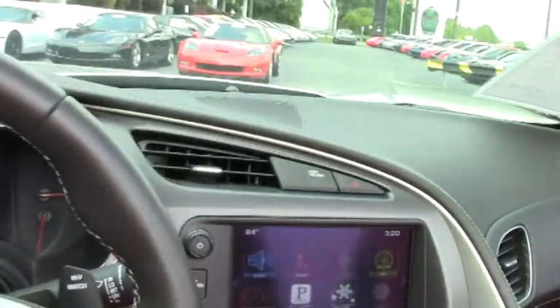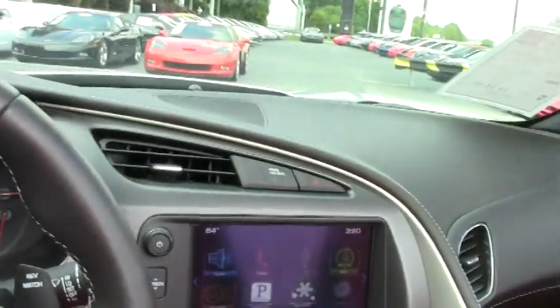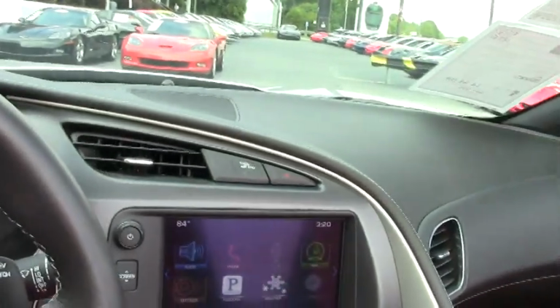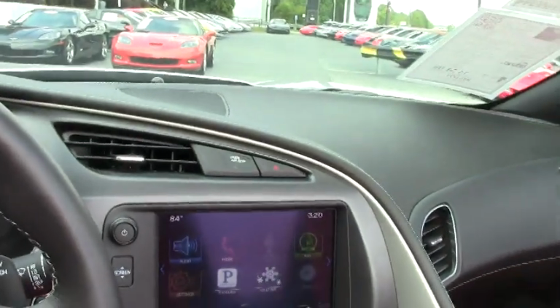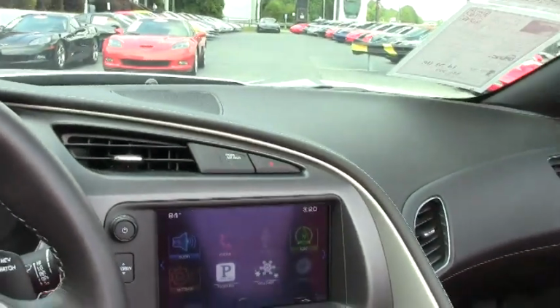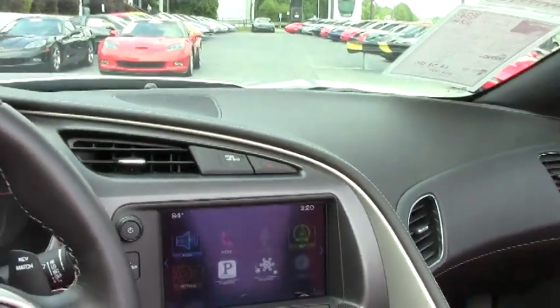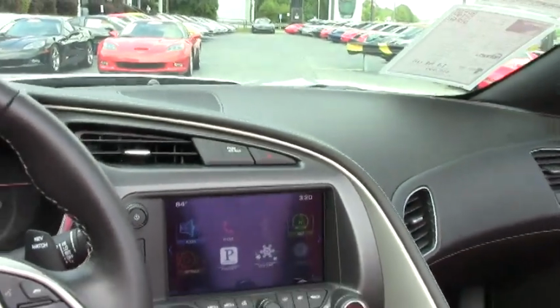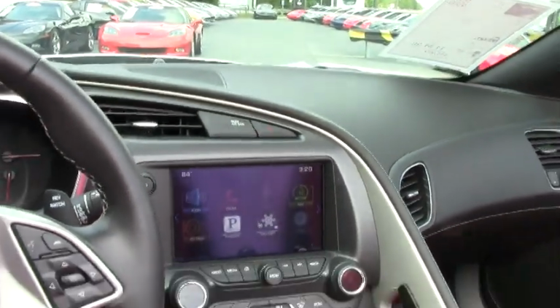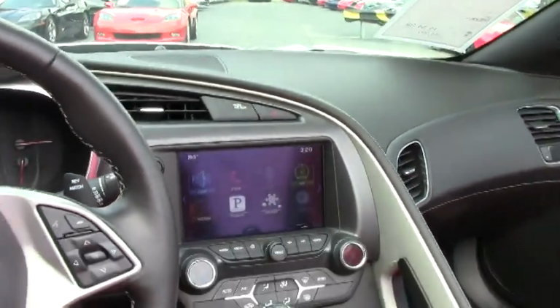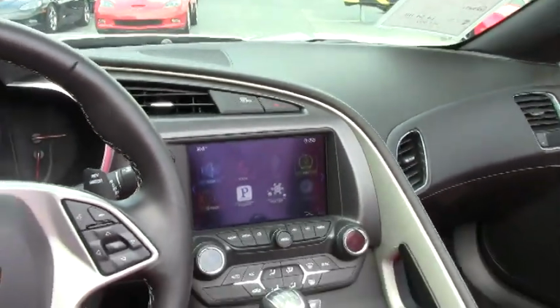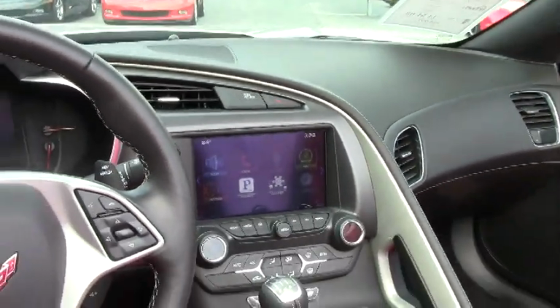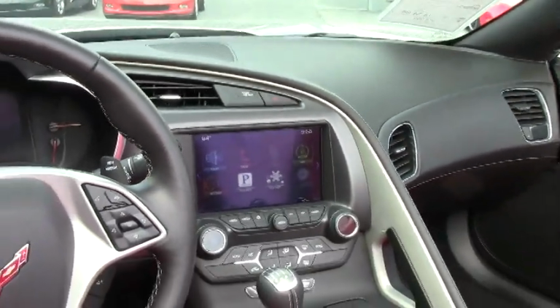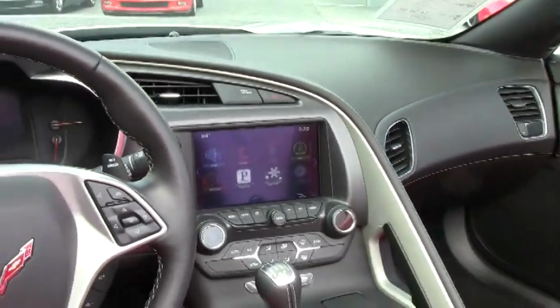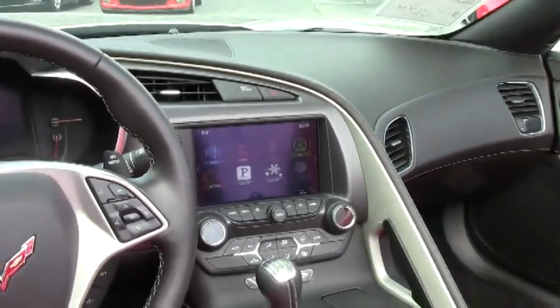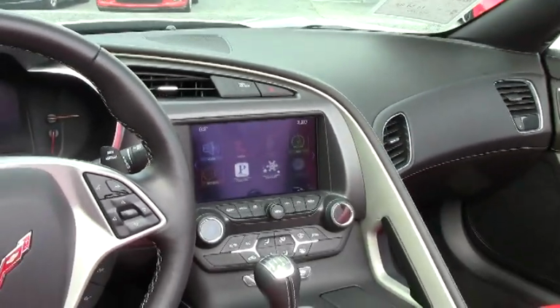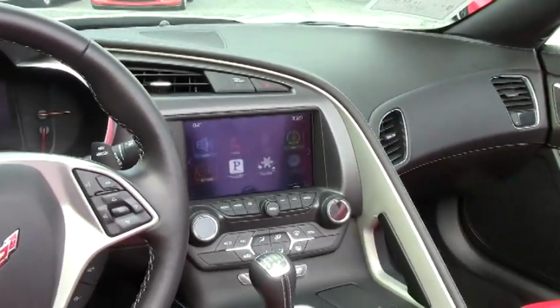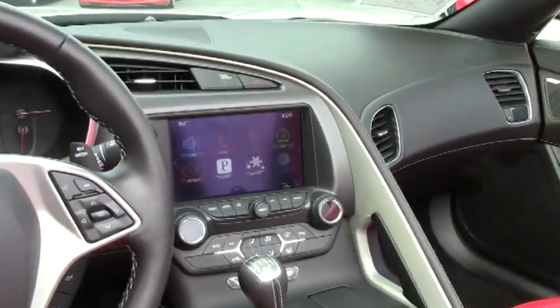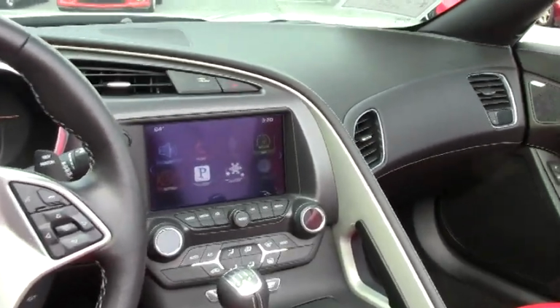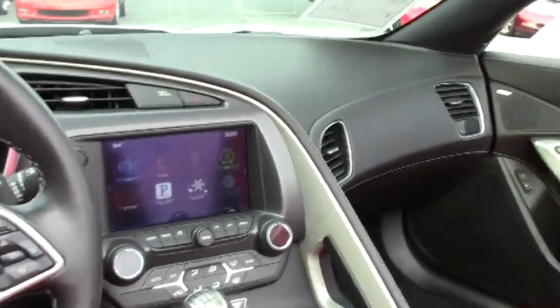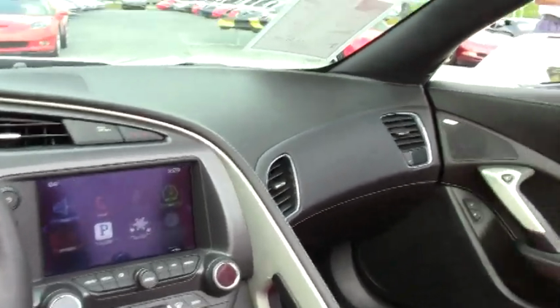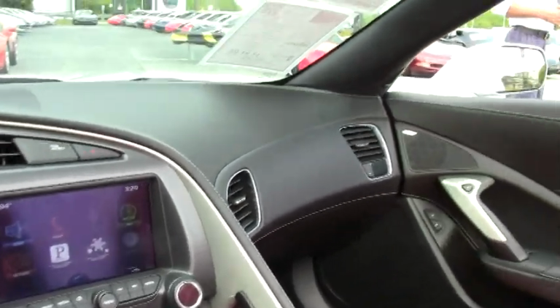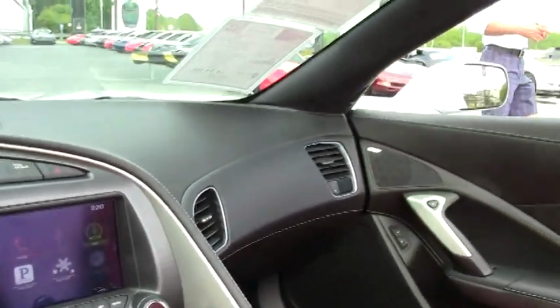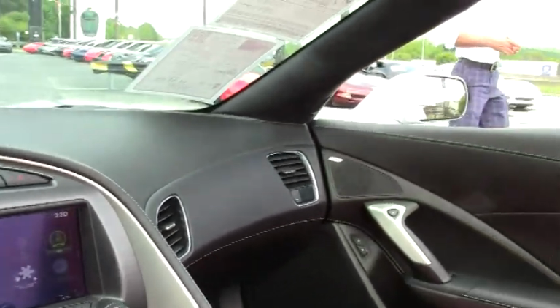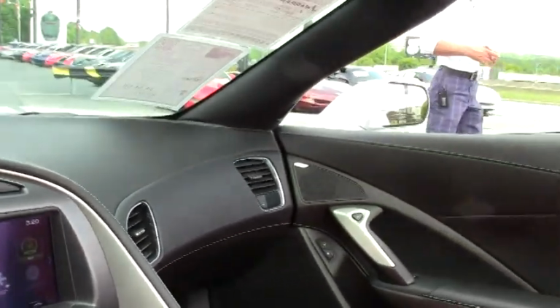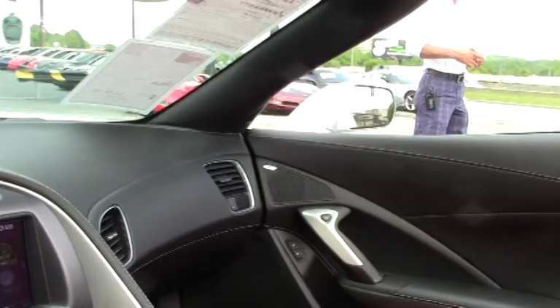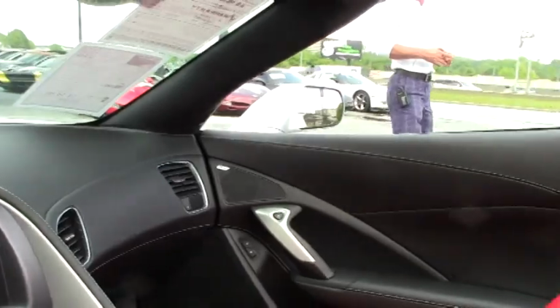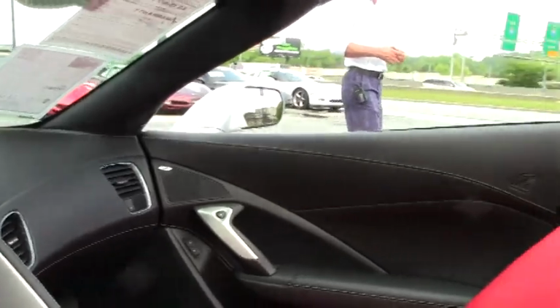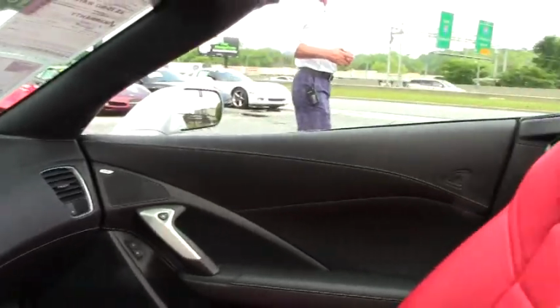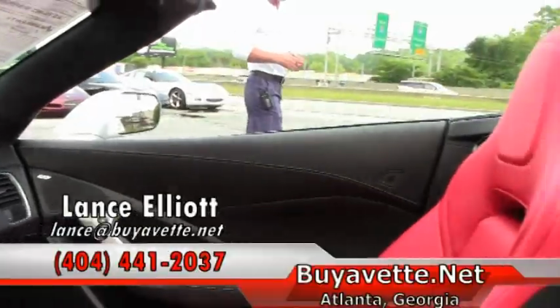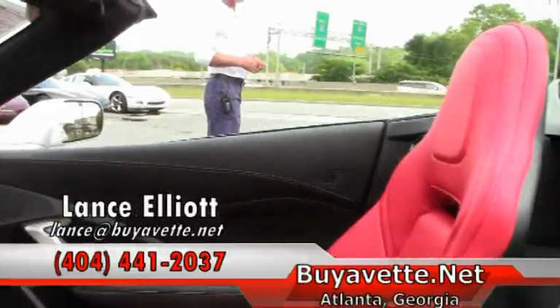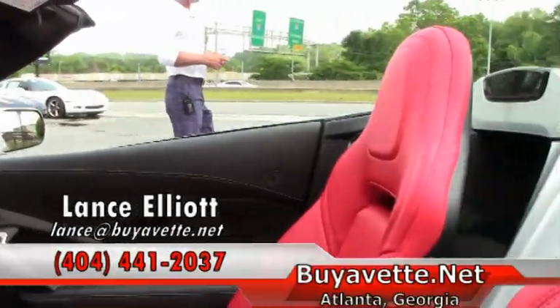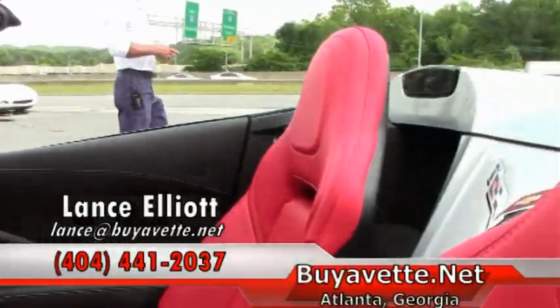Again, Lance Elliott with Buy a Vet in Atlanta, 404-441-2037. Thanks for watching.